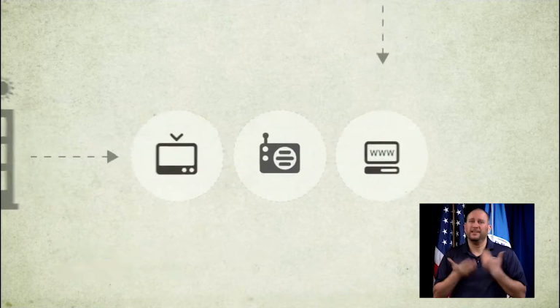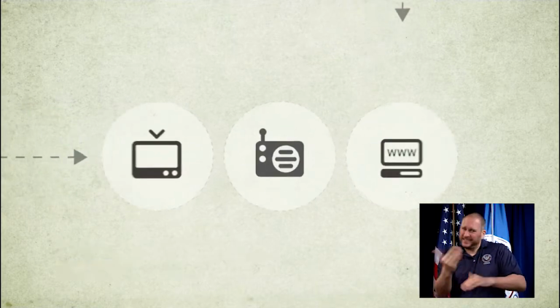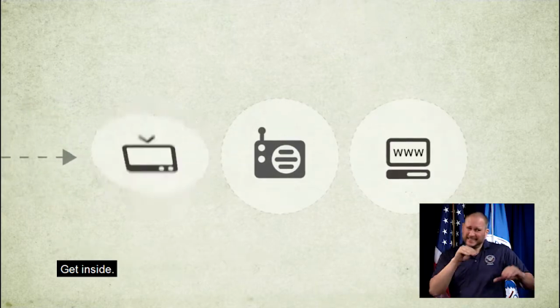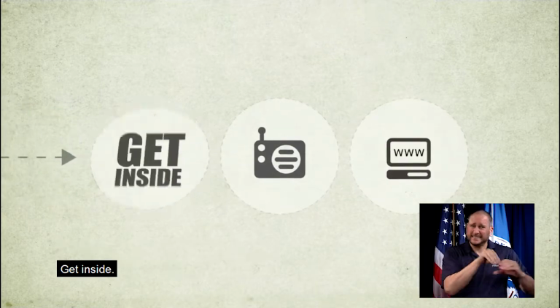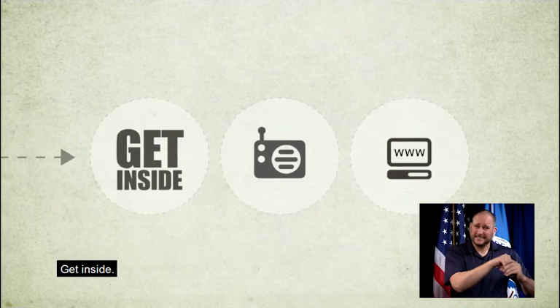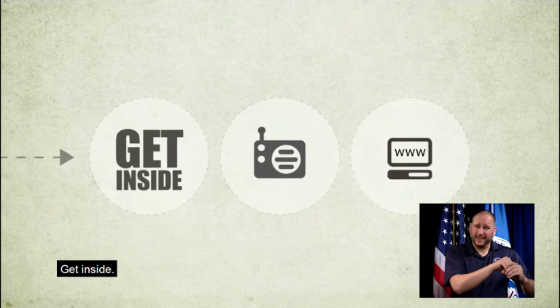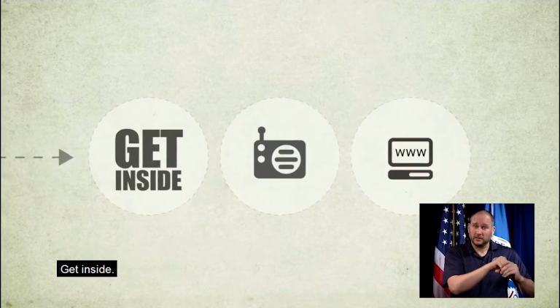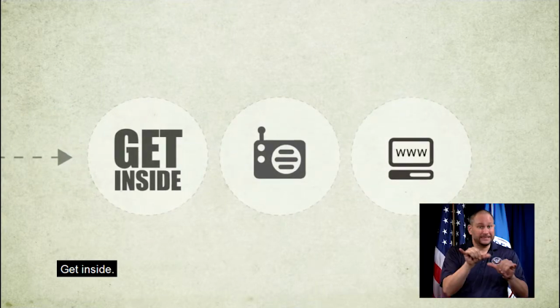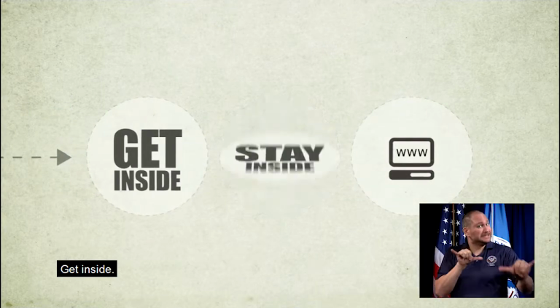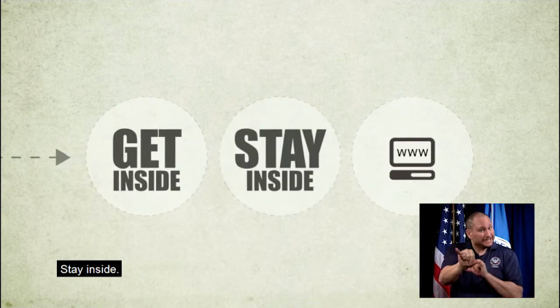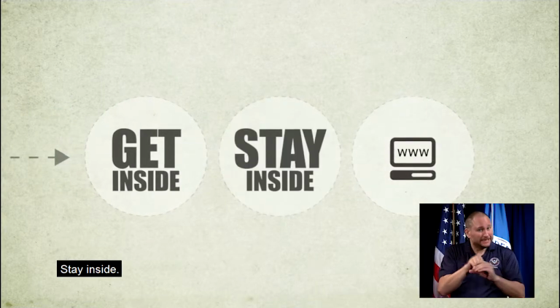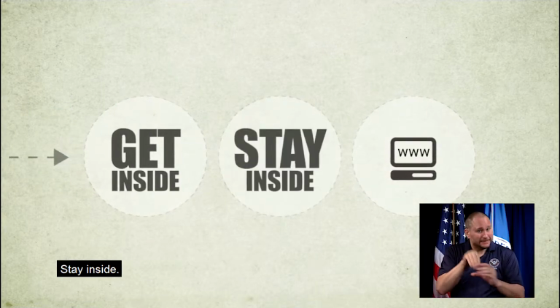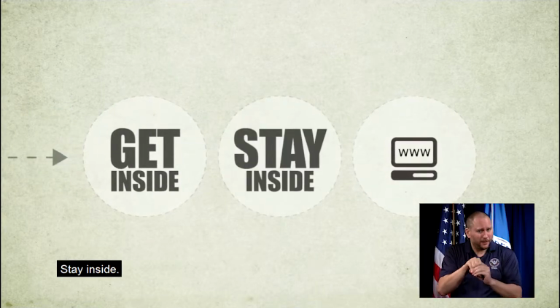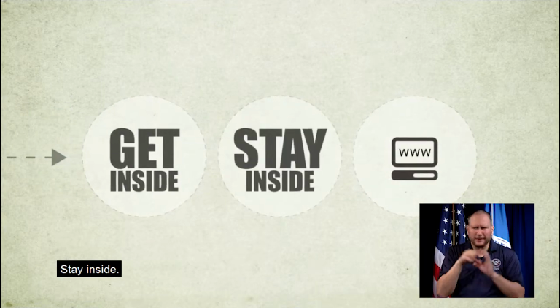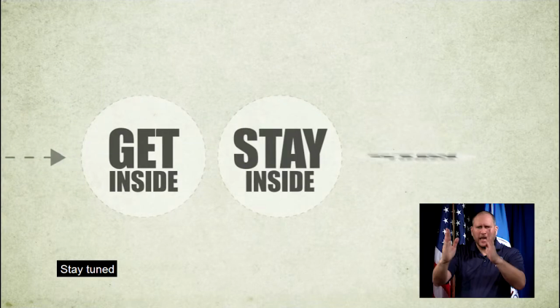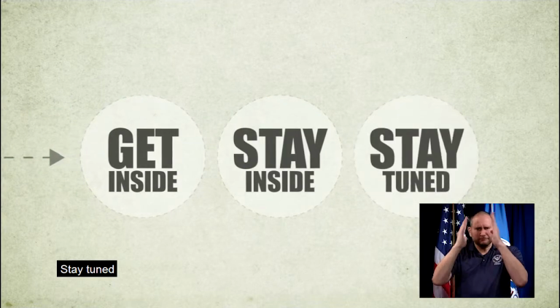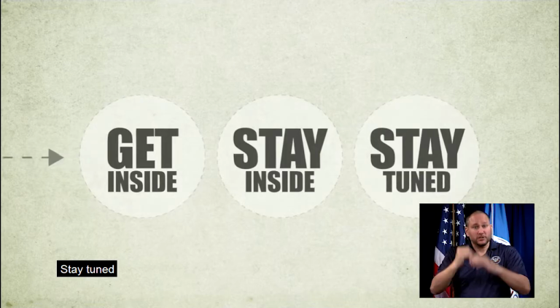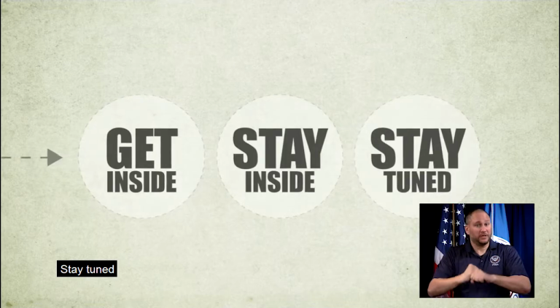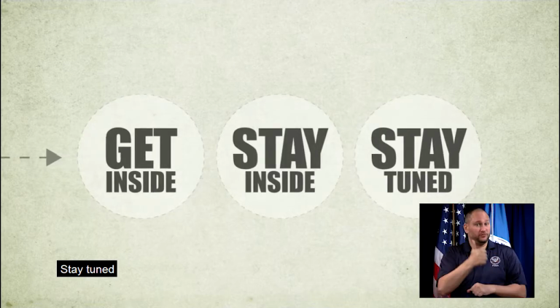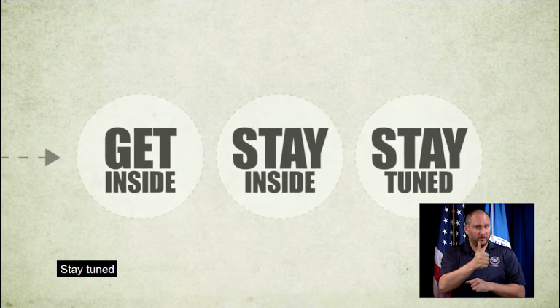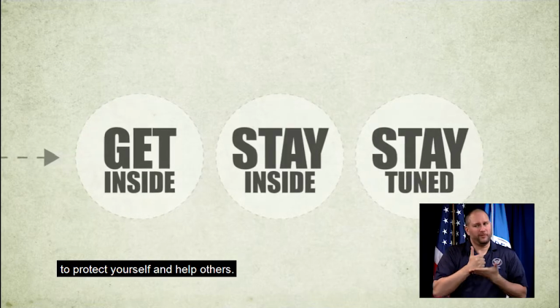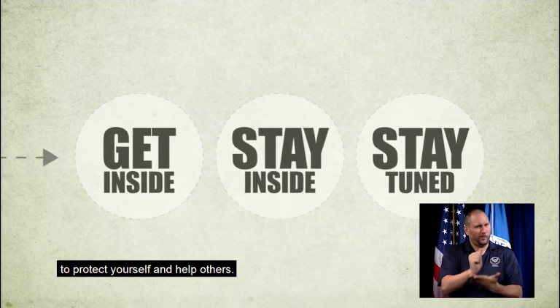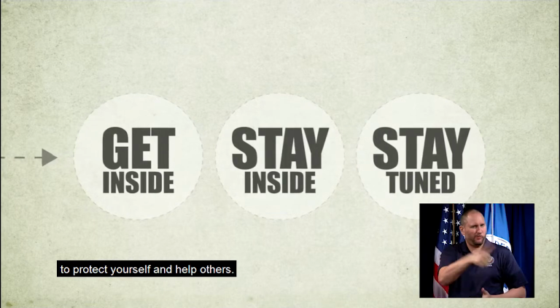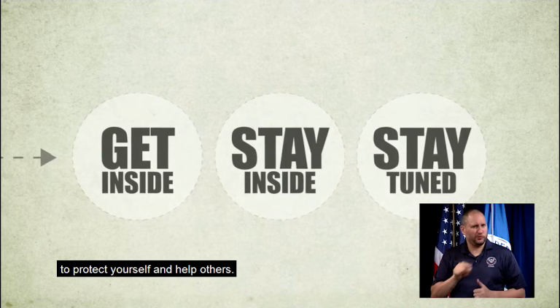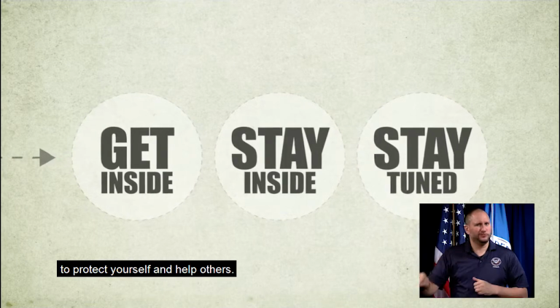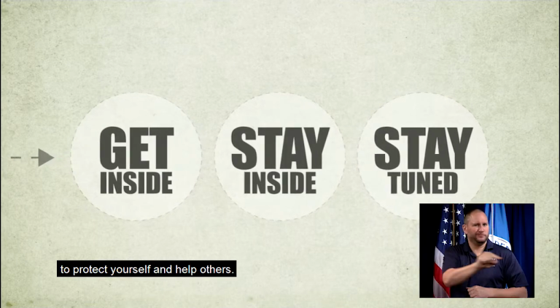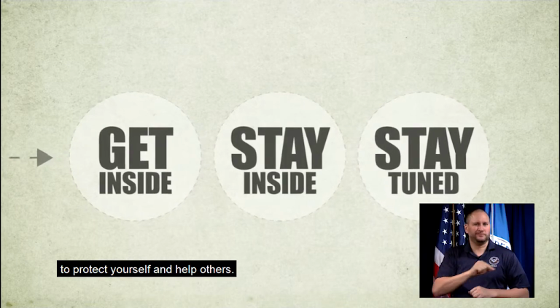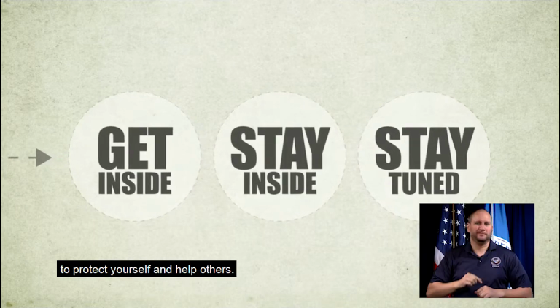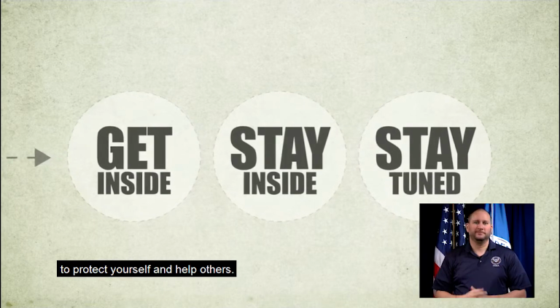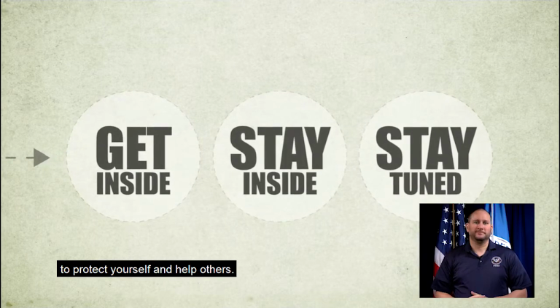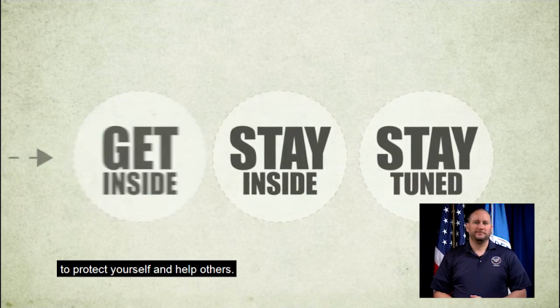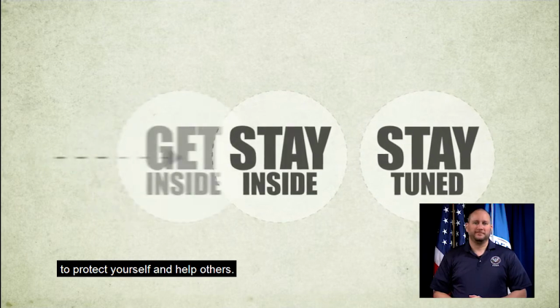Get inside. Stay inside. Stay tuned. To protect yourself and help others.